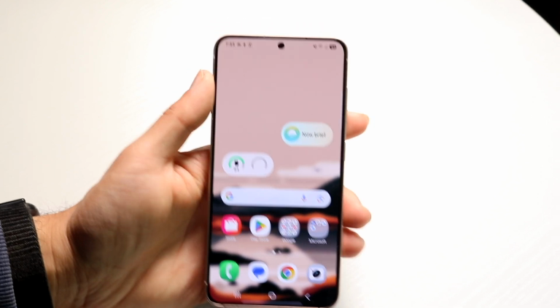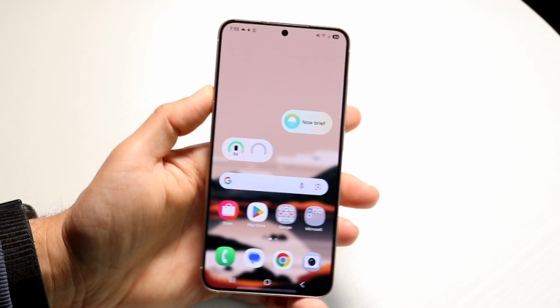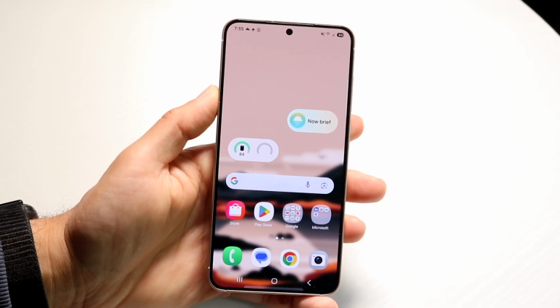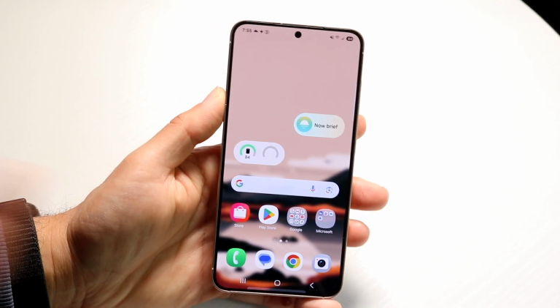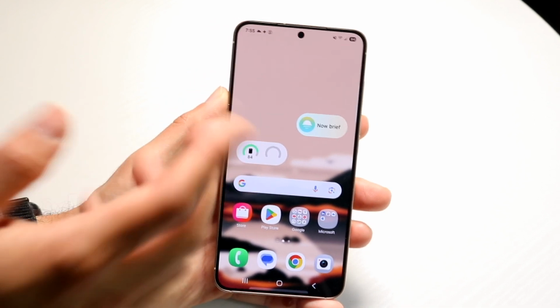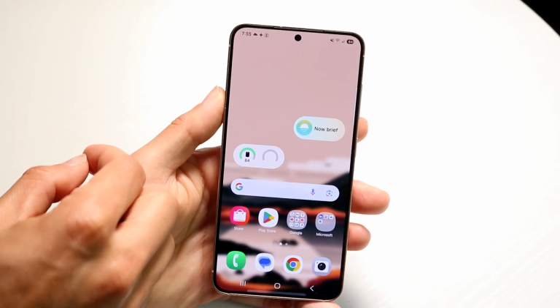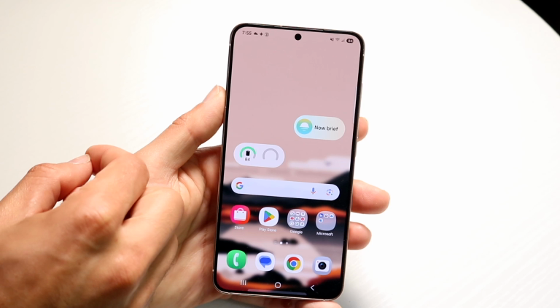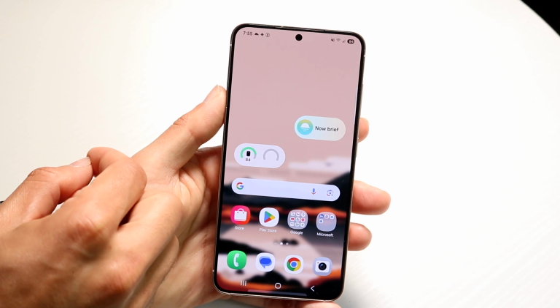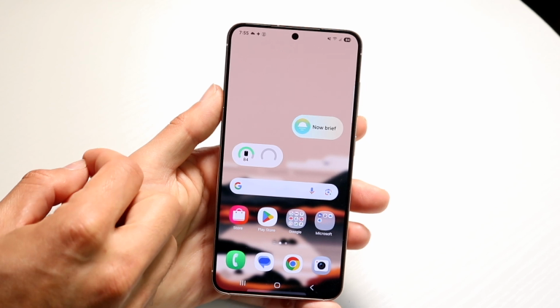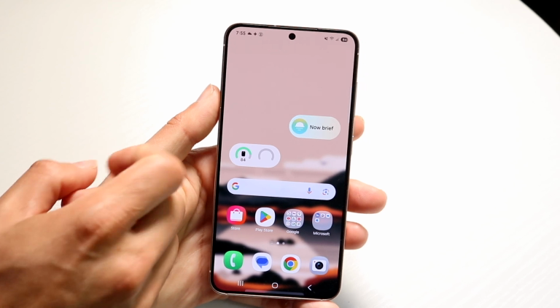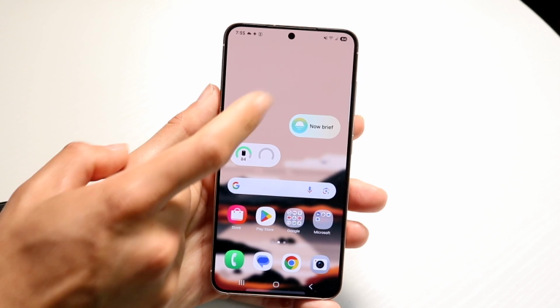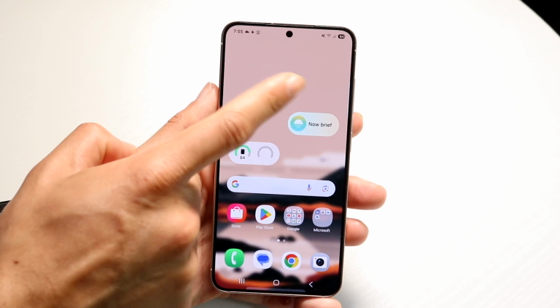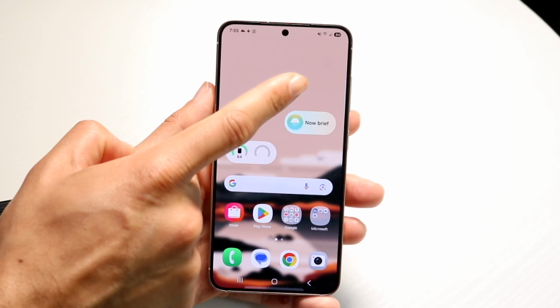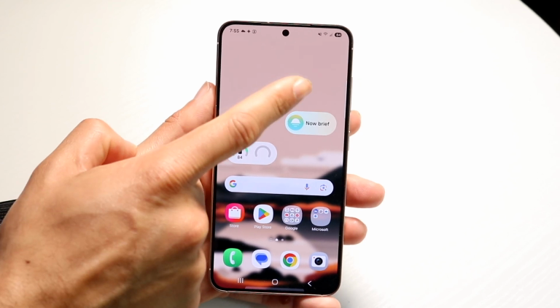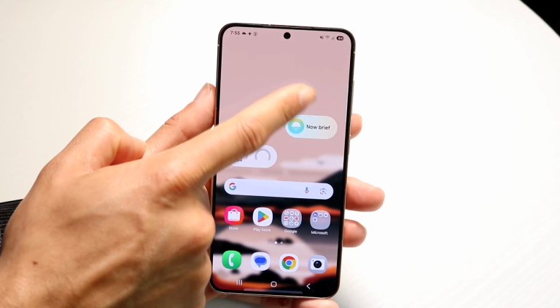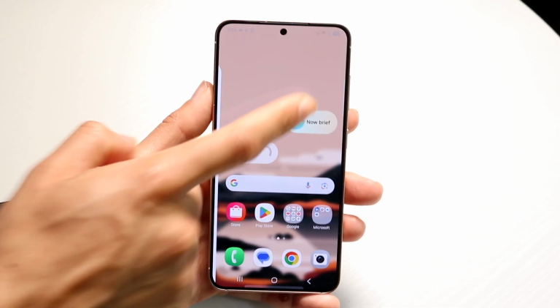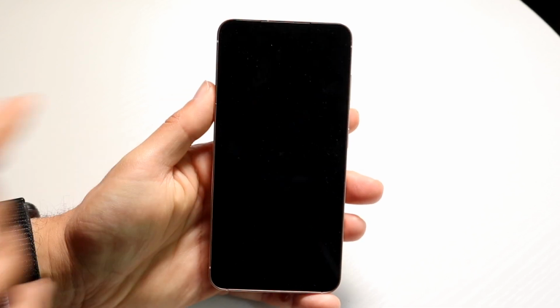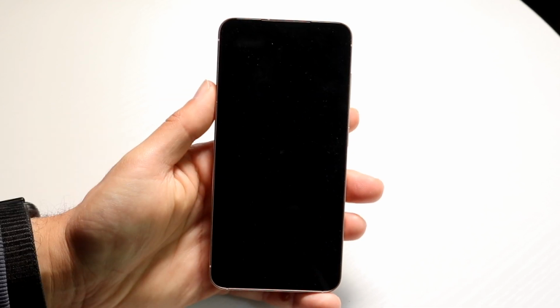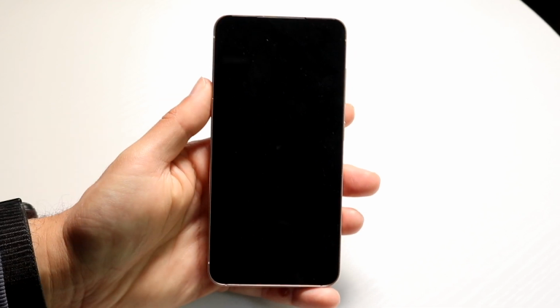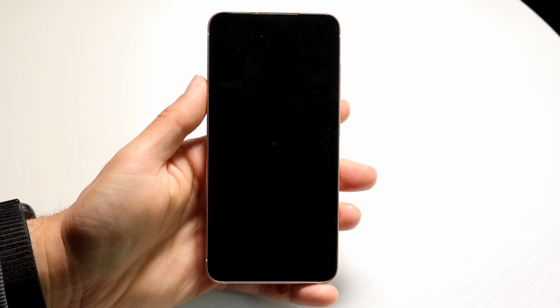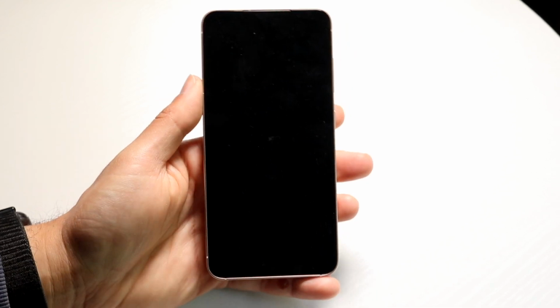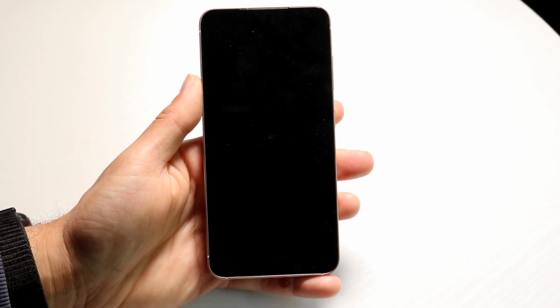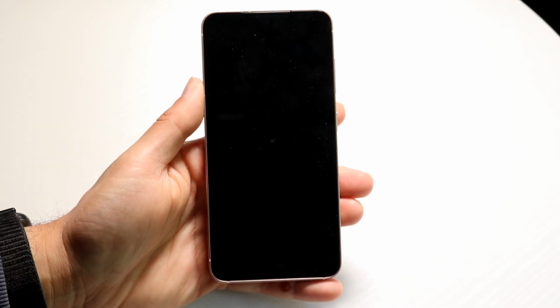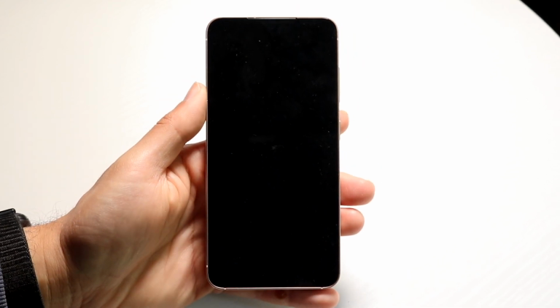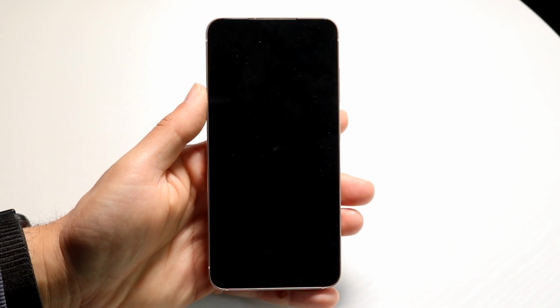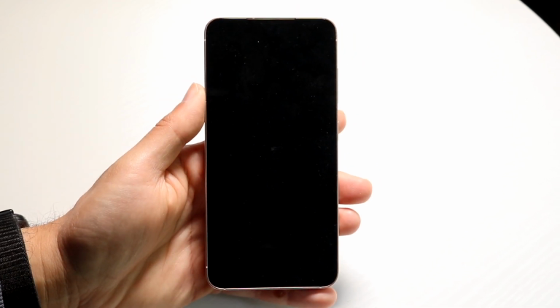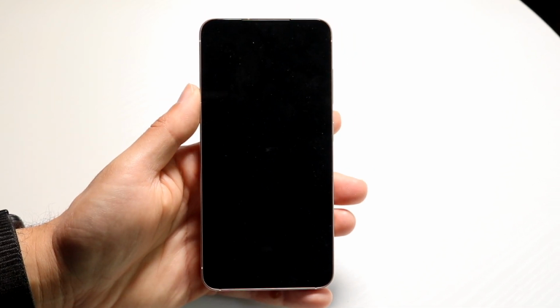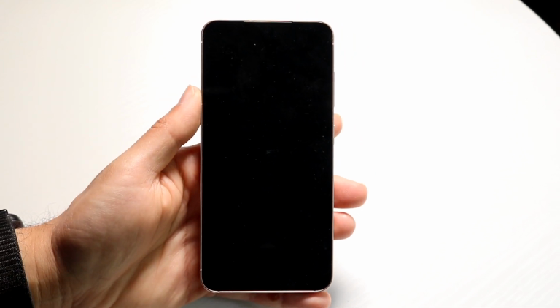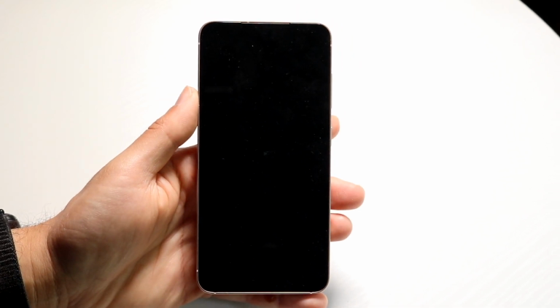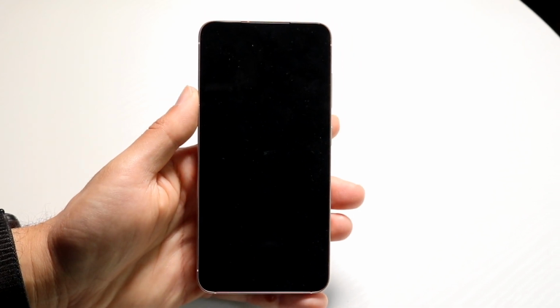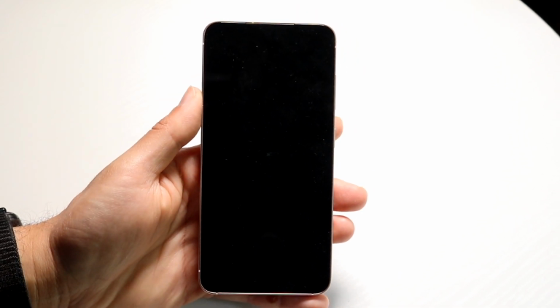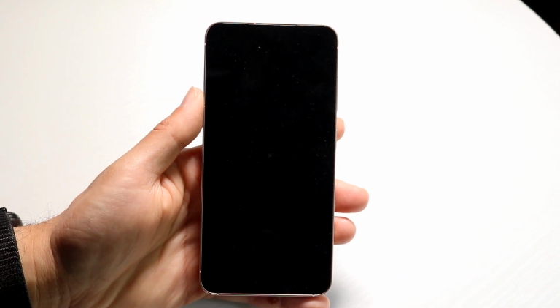If you're on an empty display and you double tap anywhere, it will go ahead and turn off the display for you.